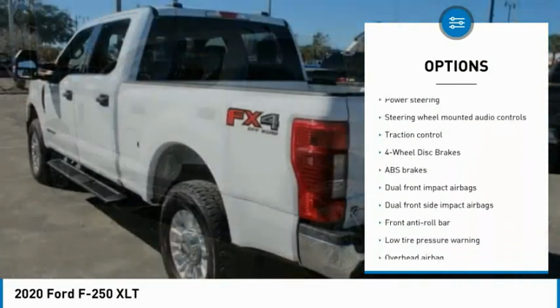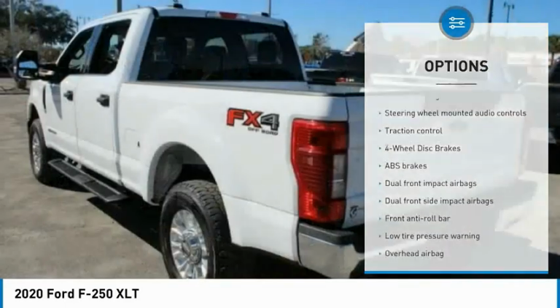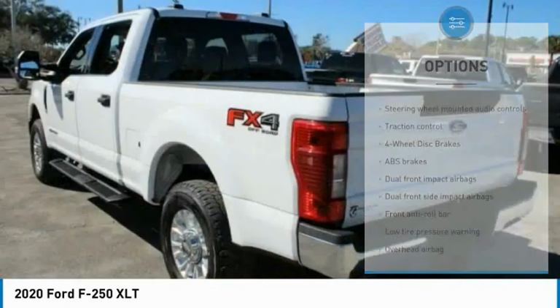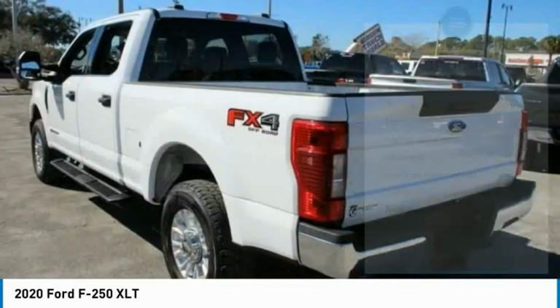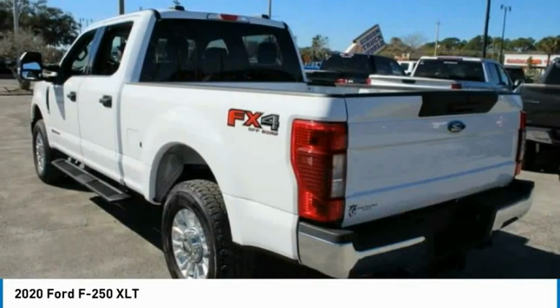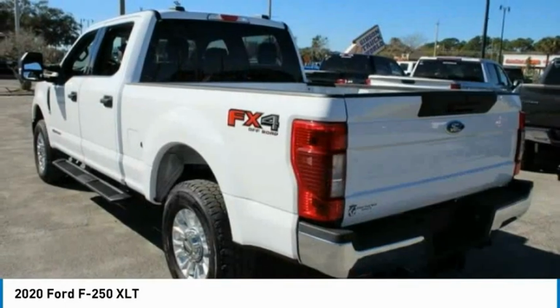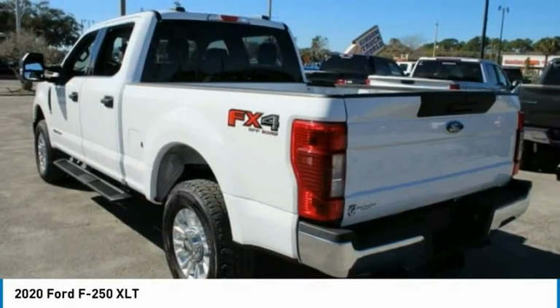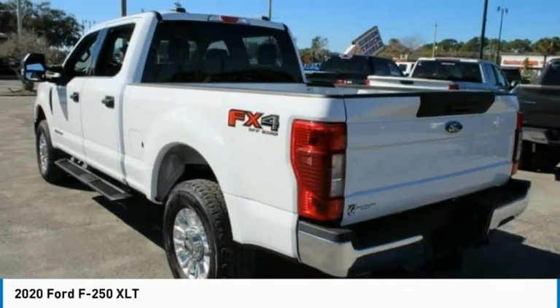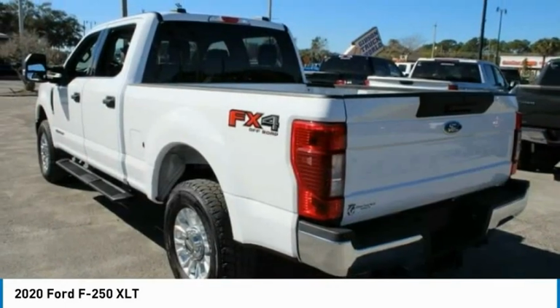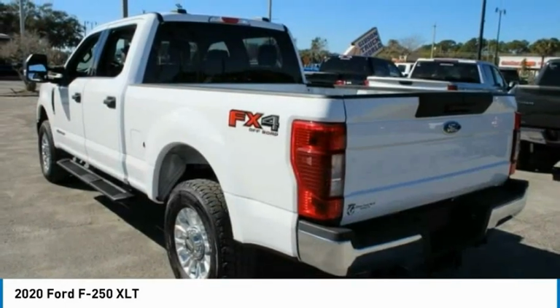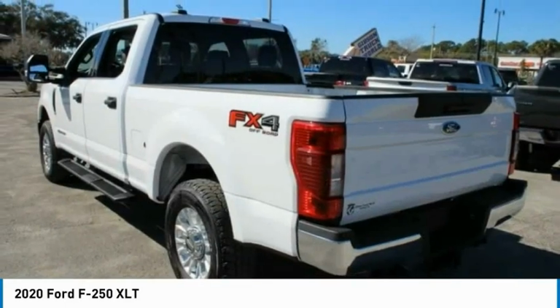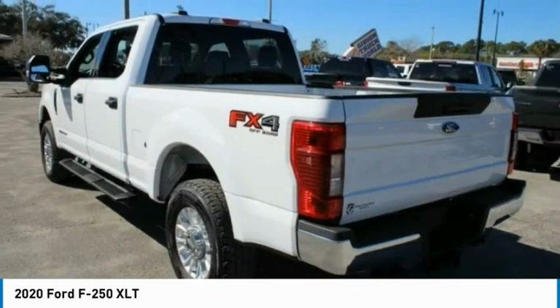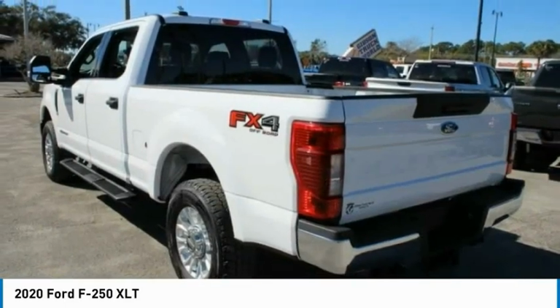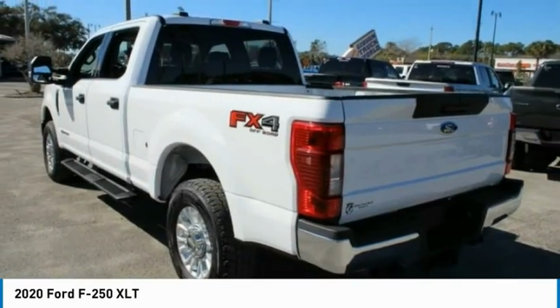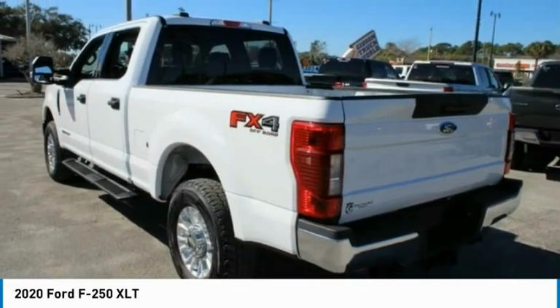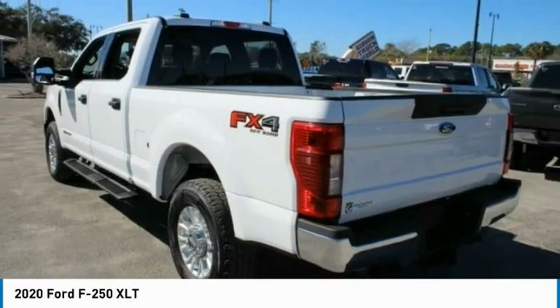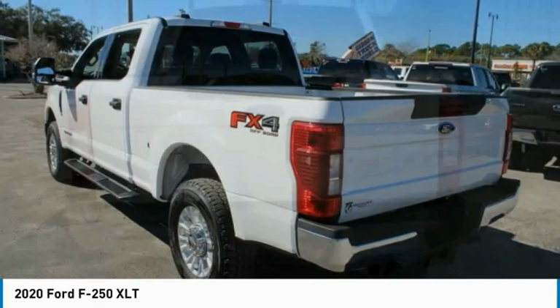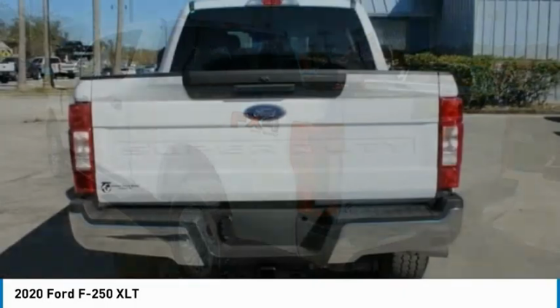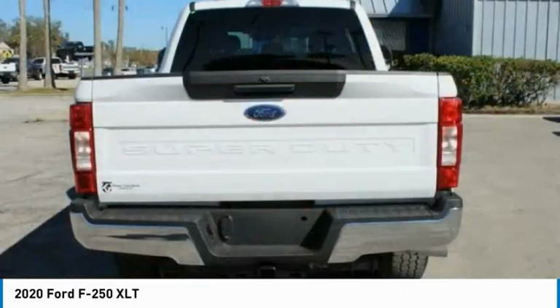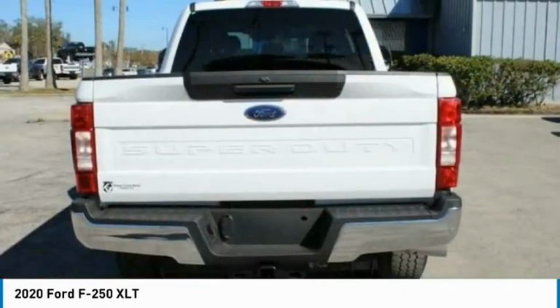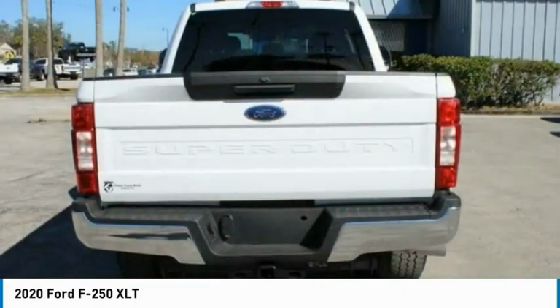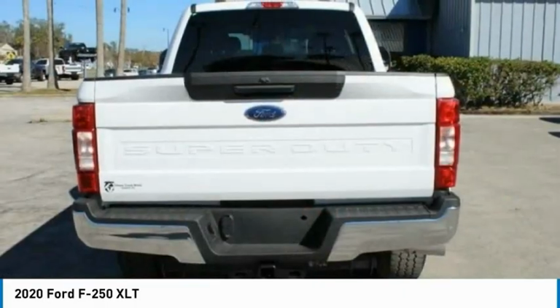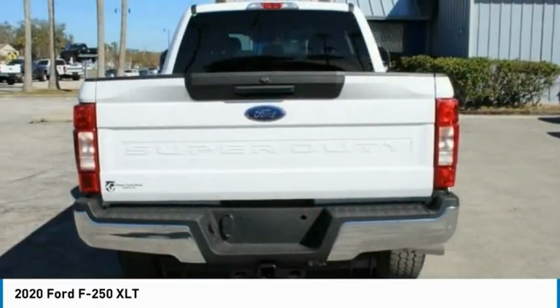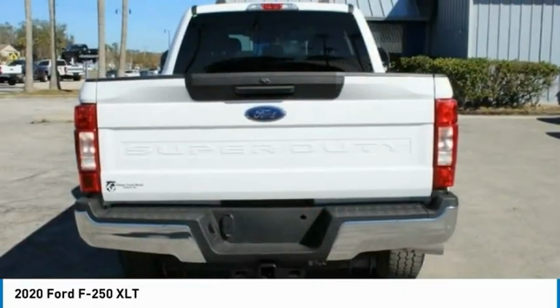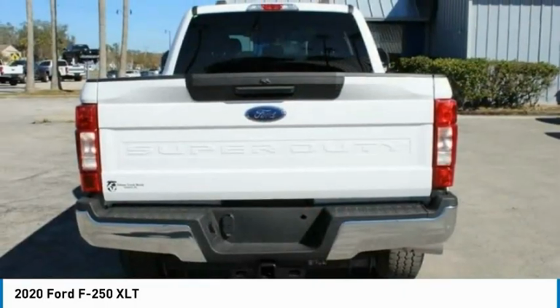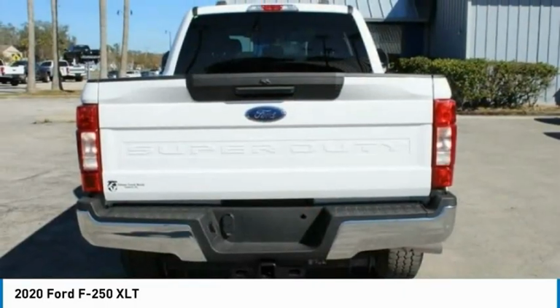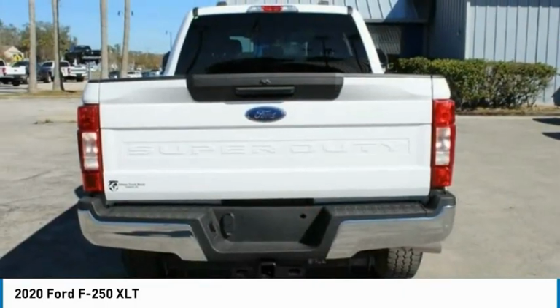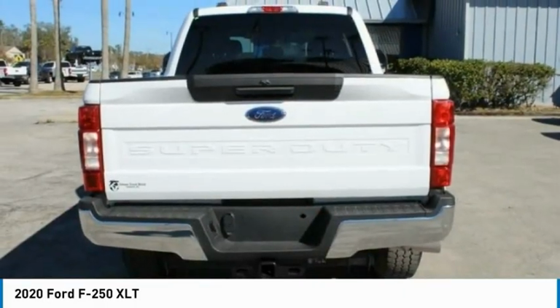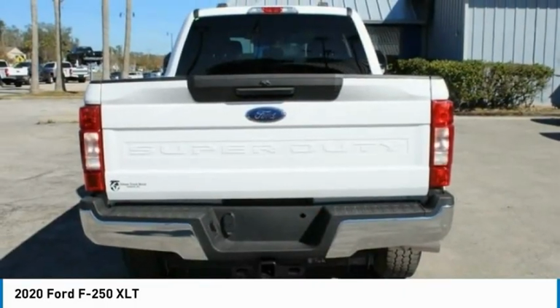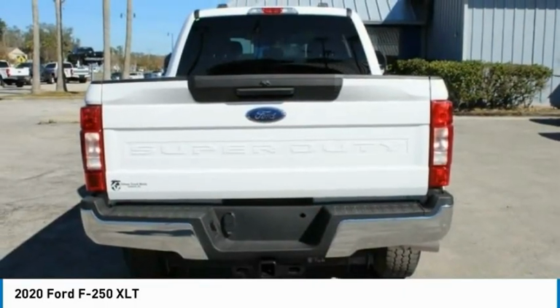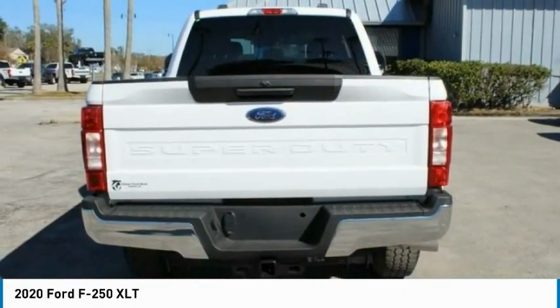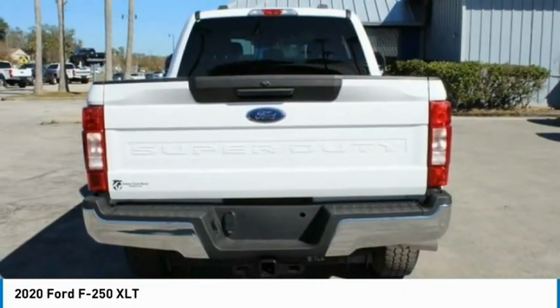Trip computer. Power steering. Tachometer. Overhead console. Come take a test drive today.